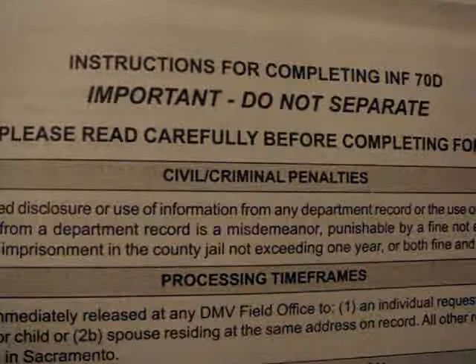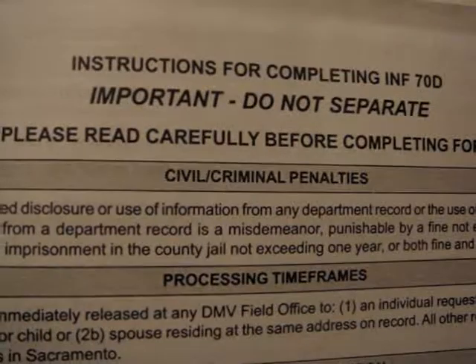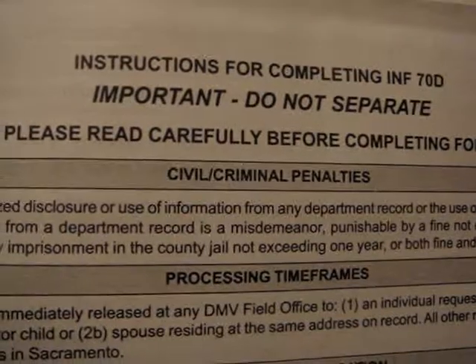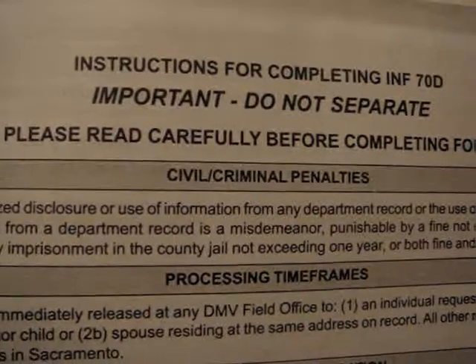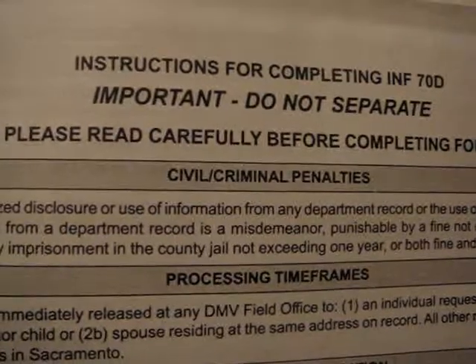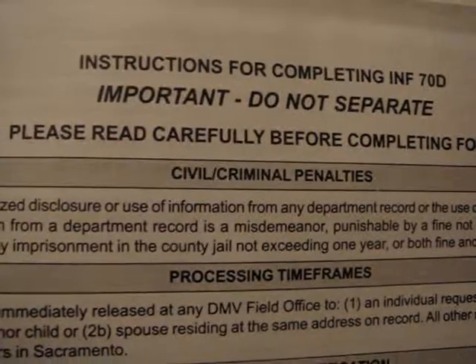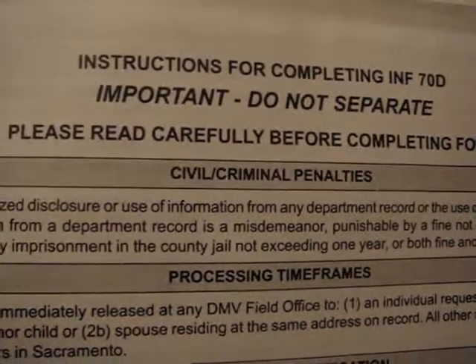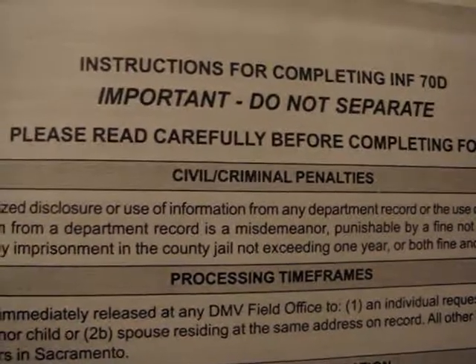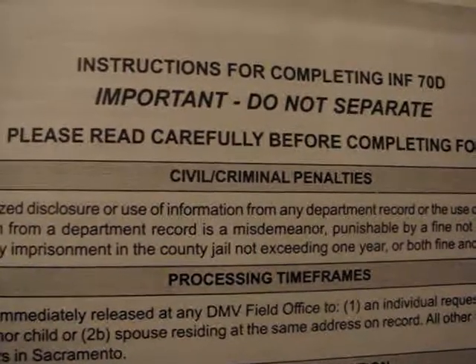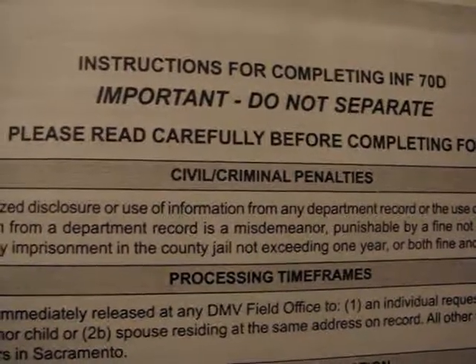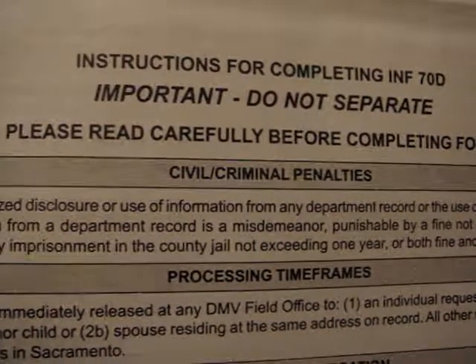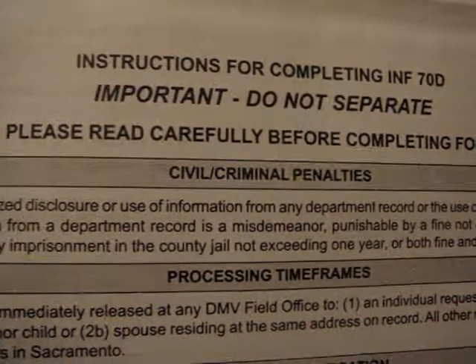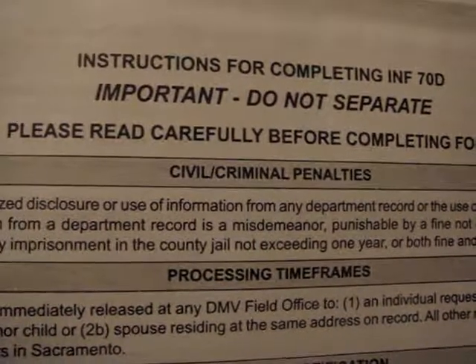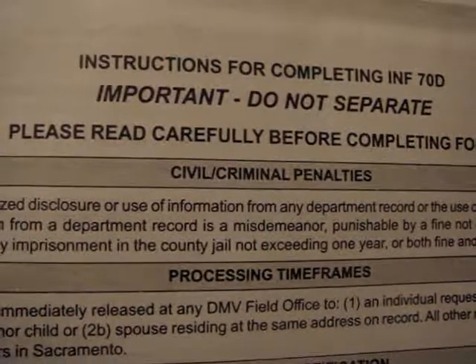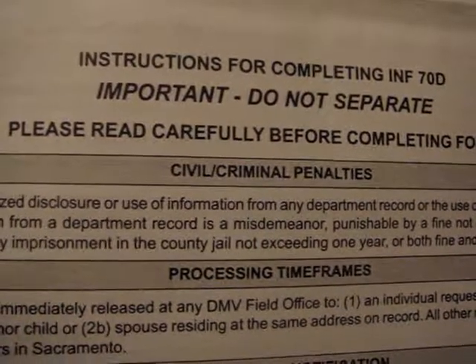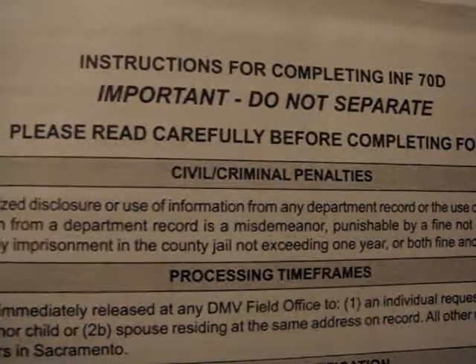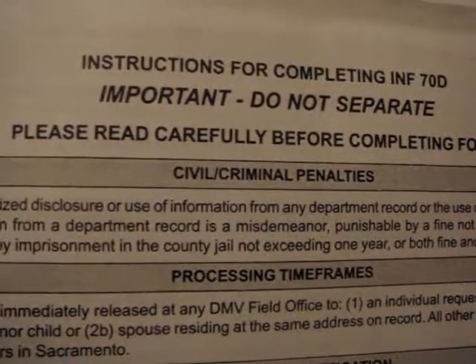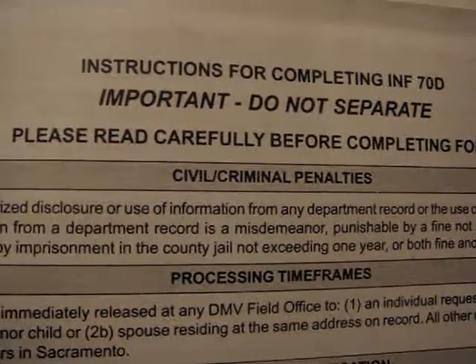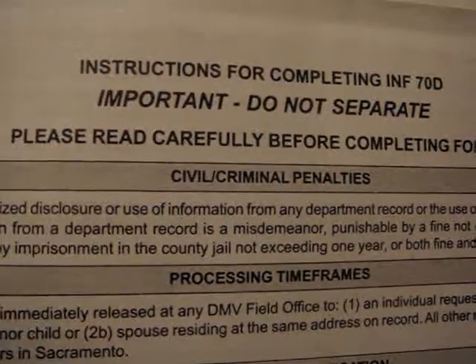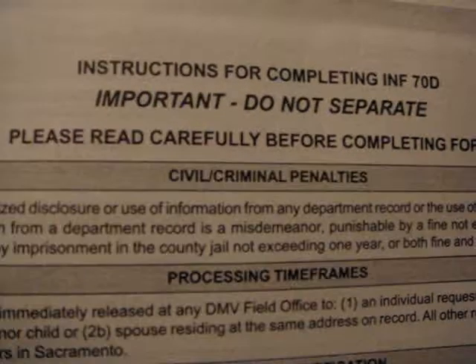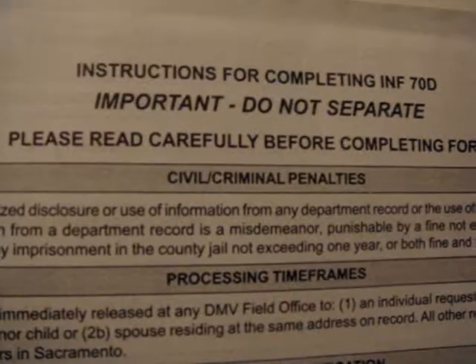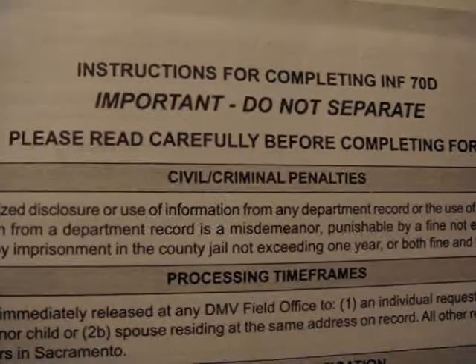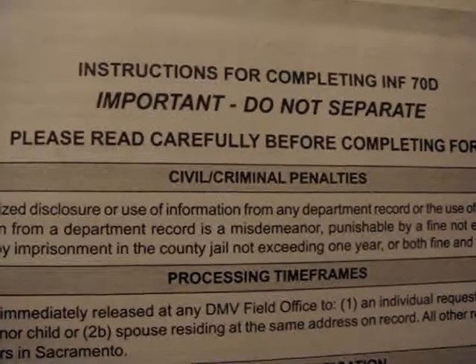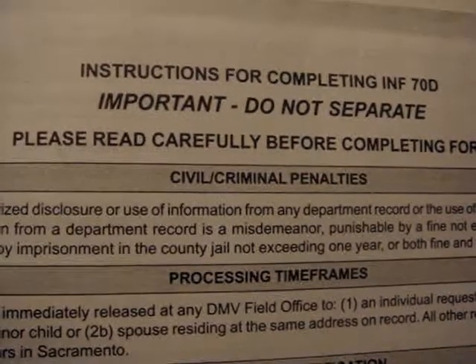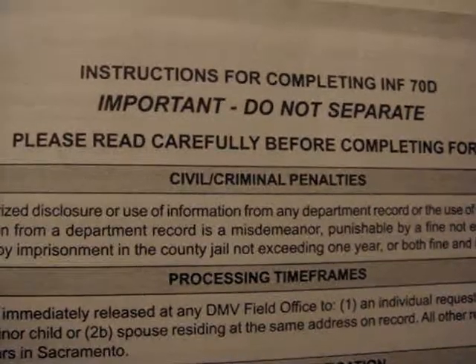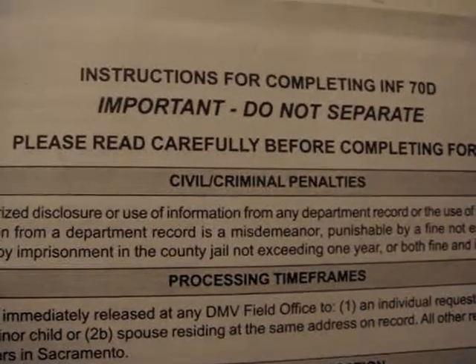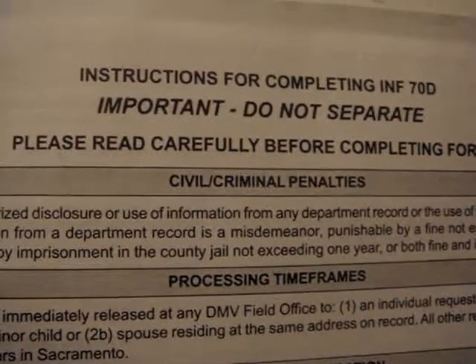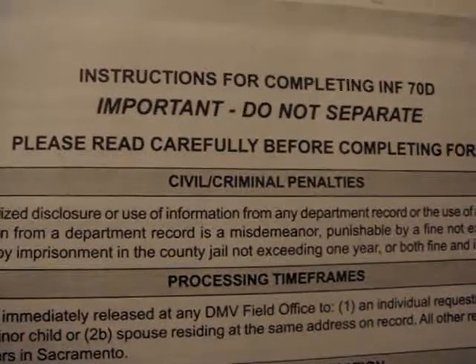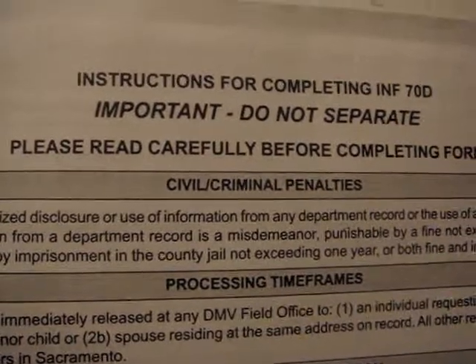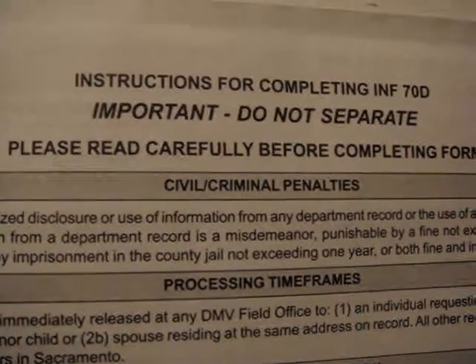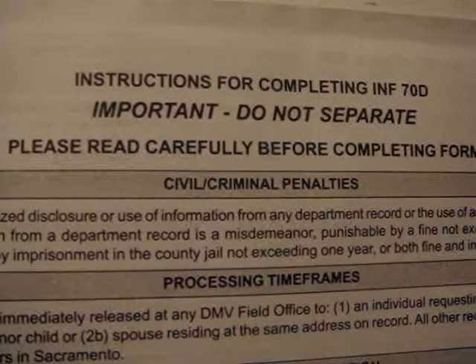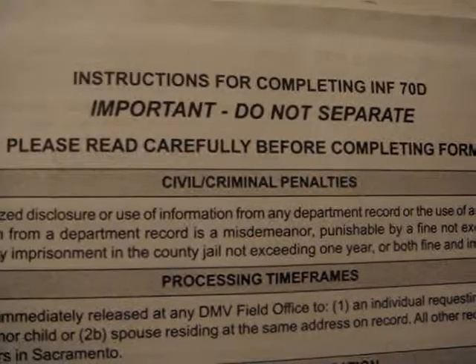On the H-6 form, you'll find if the driver had a prior DUI and whether he was convicted or not, and if he had prior accidents.